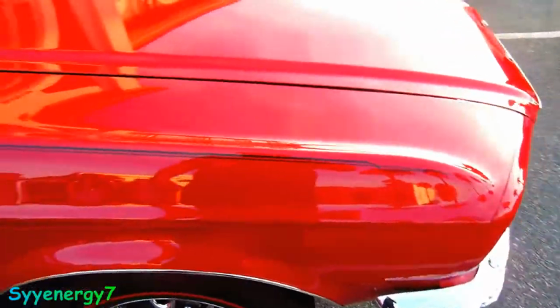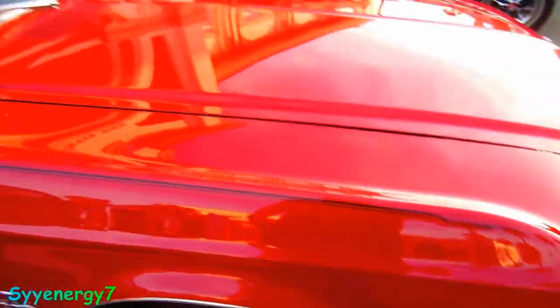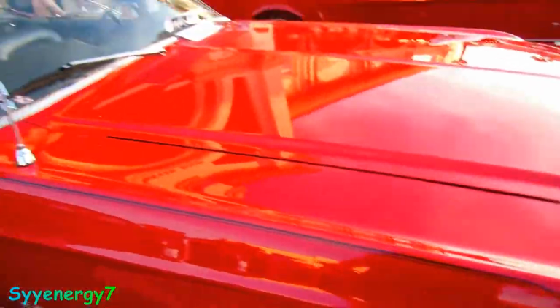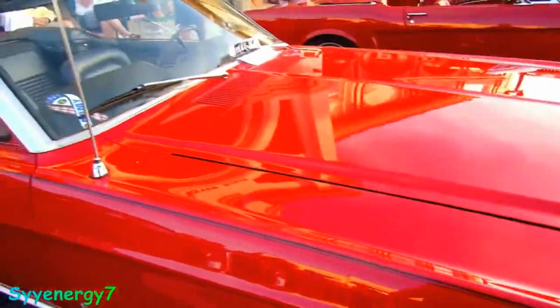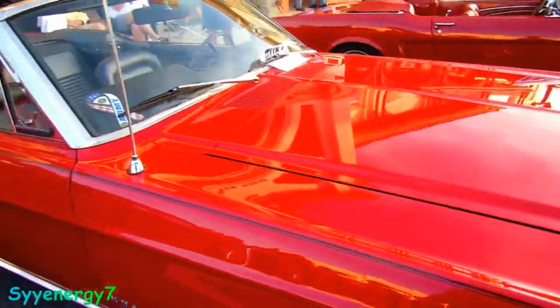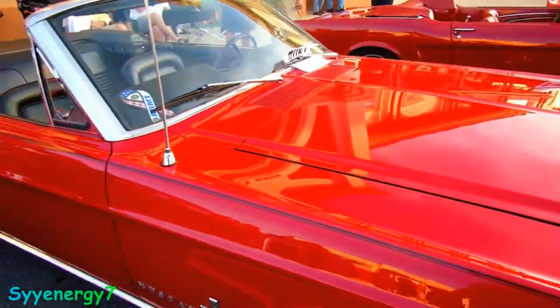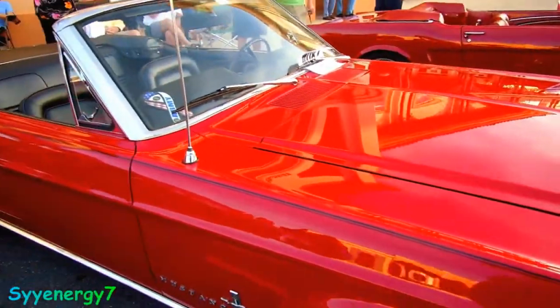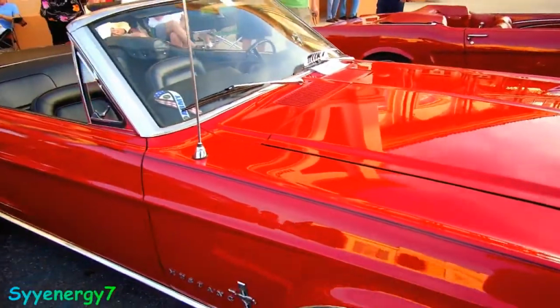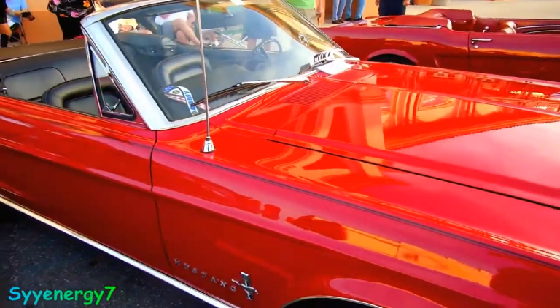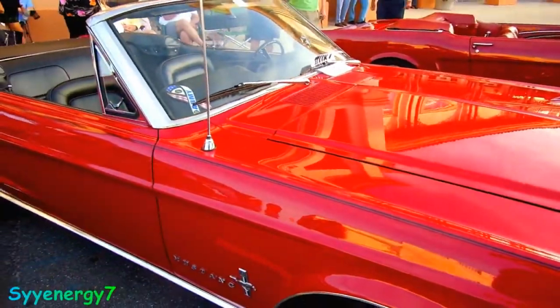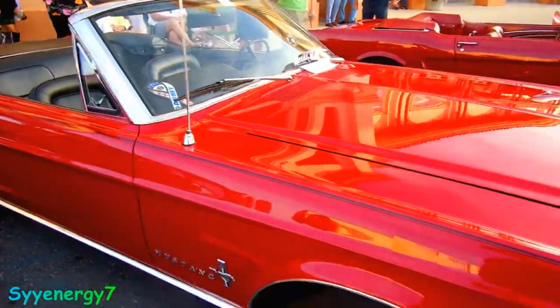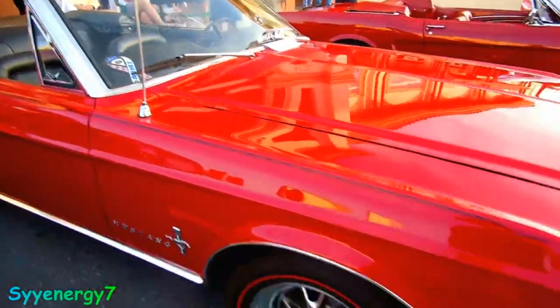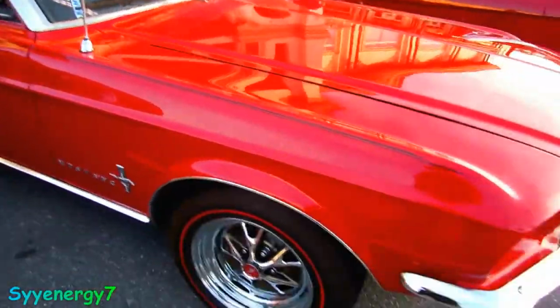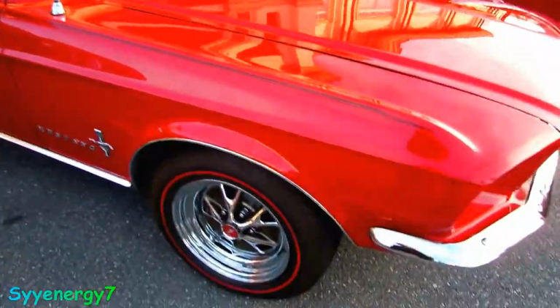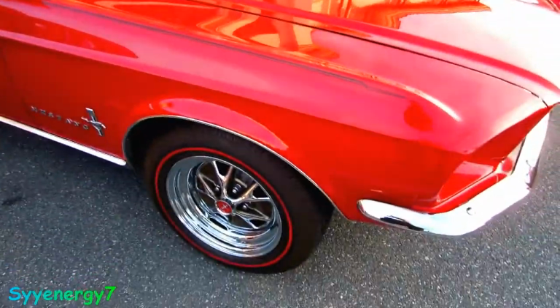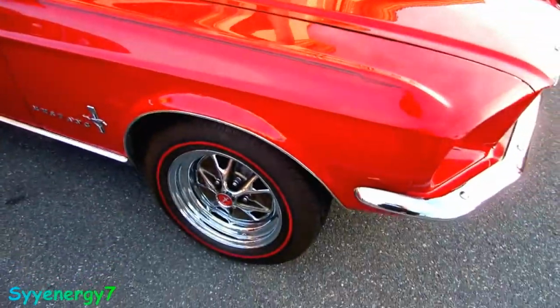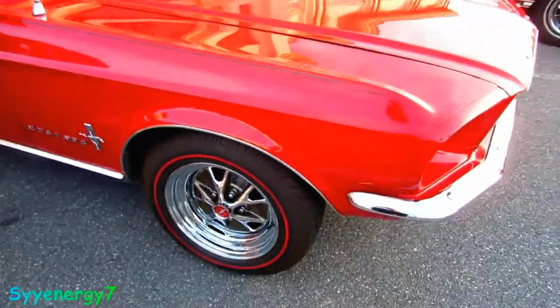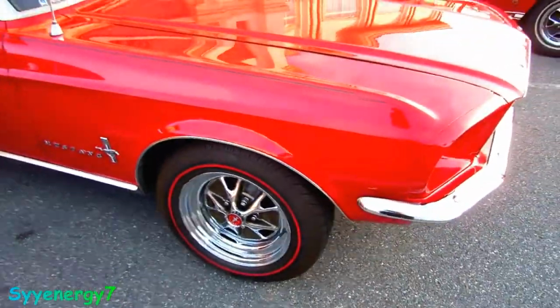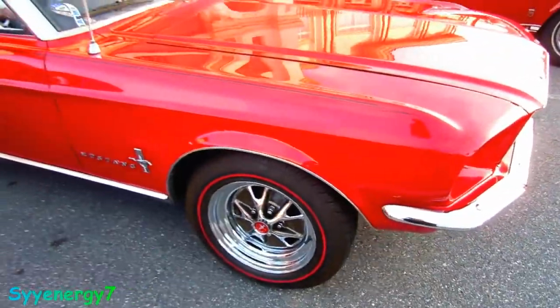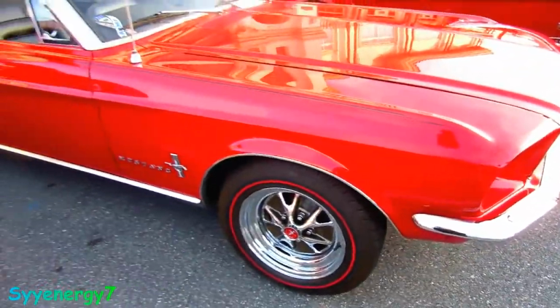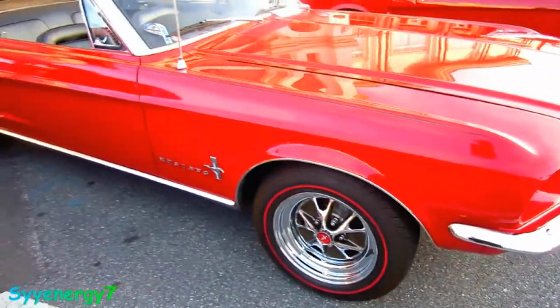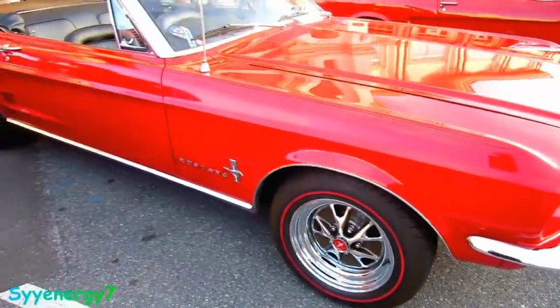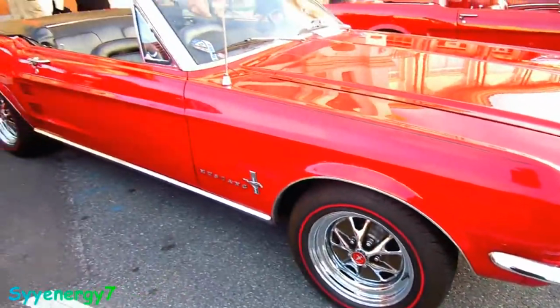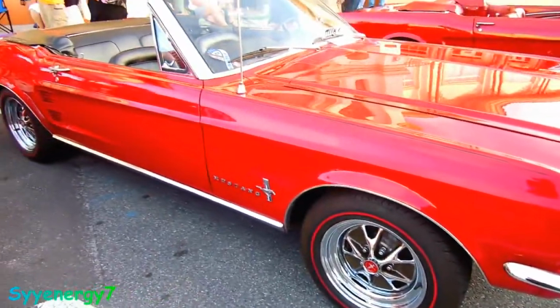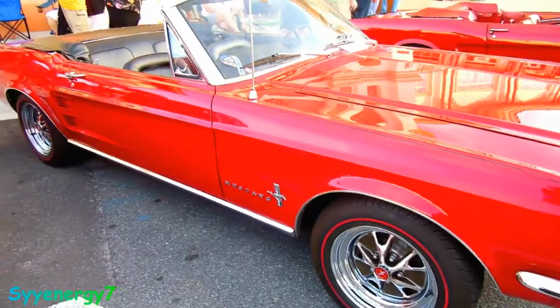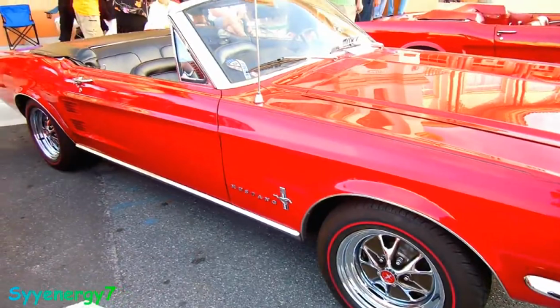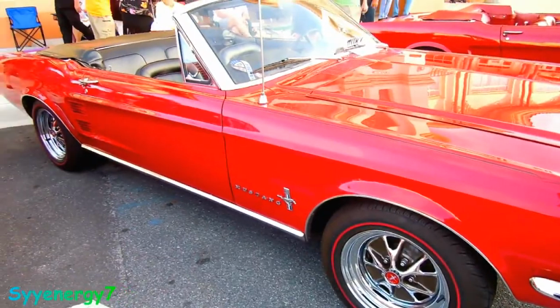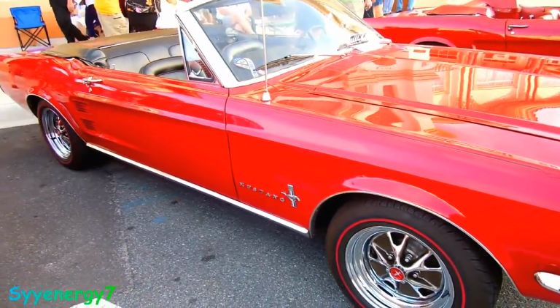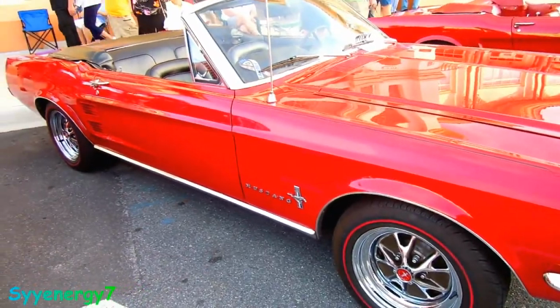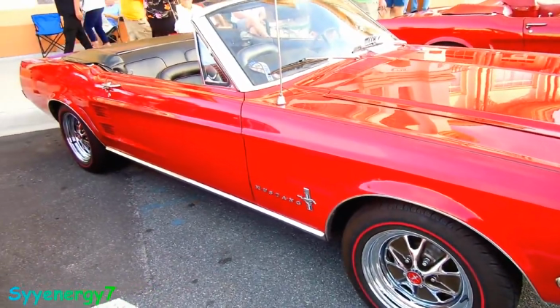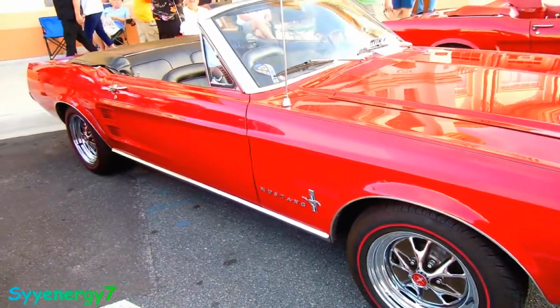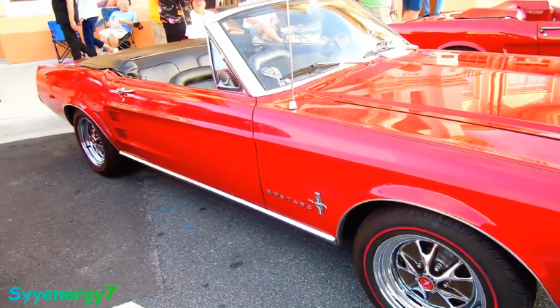He's got a Marine Corps sticker and he's got Army on here too. Using both — nice convertible.